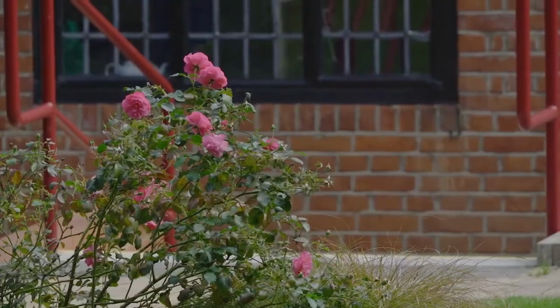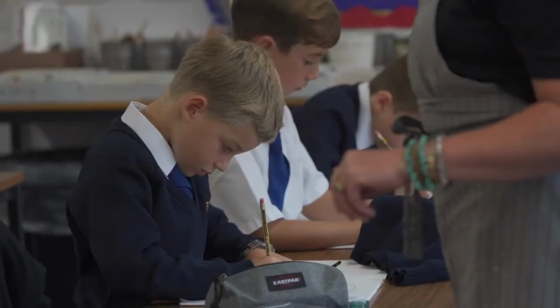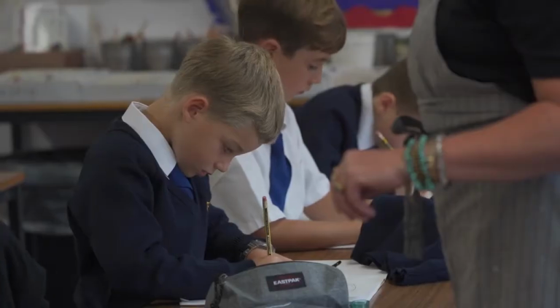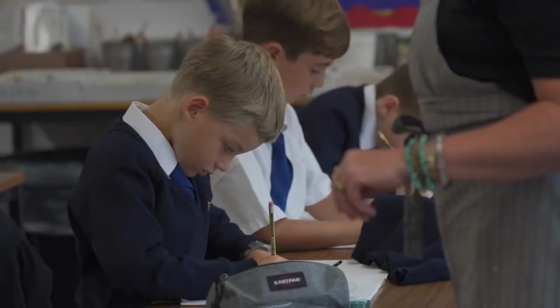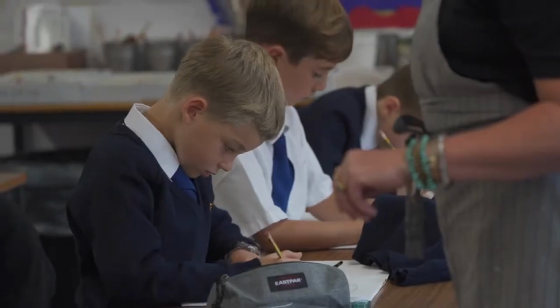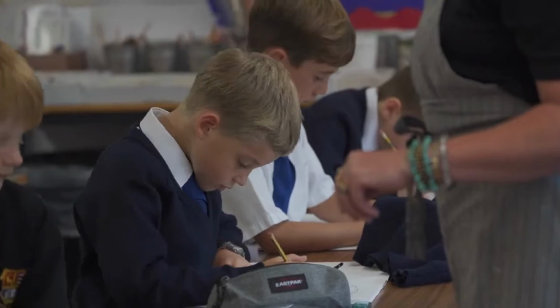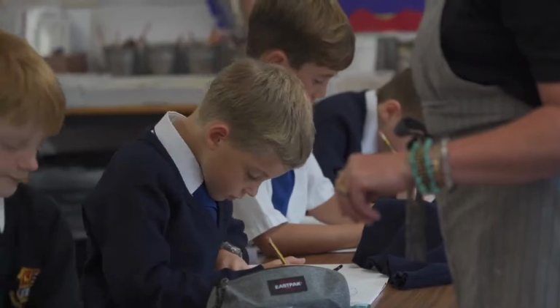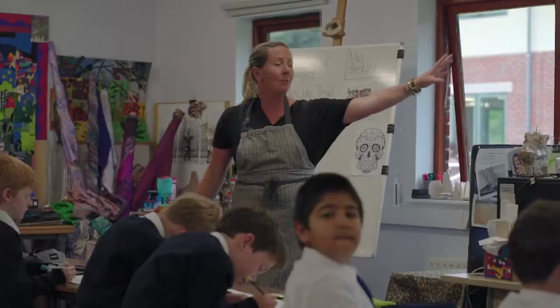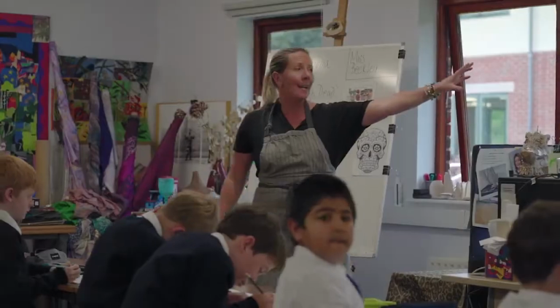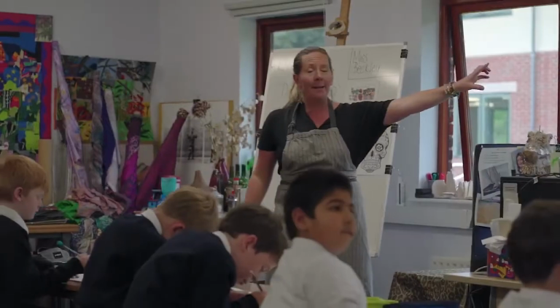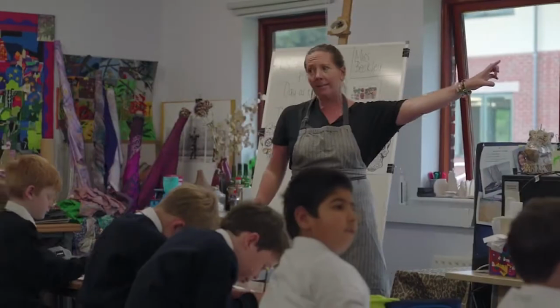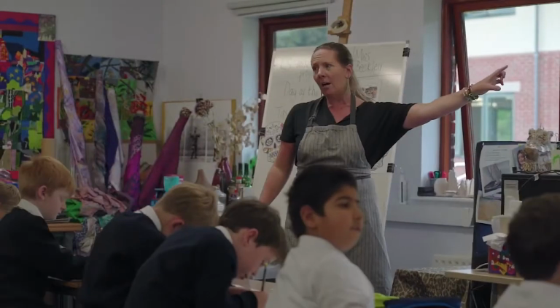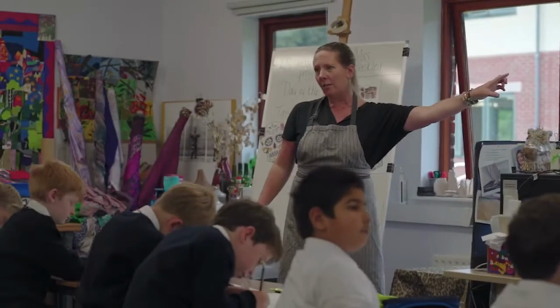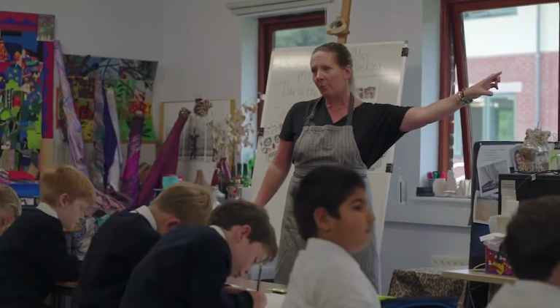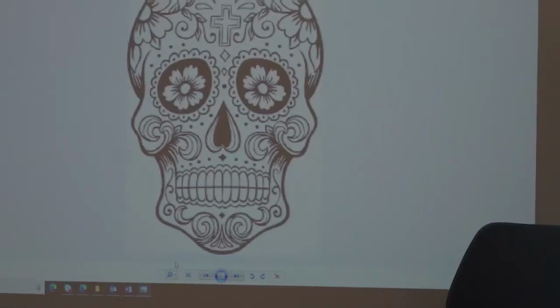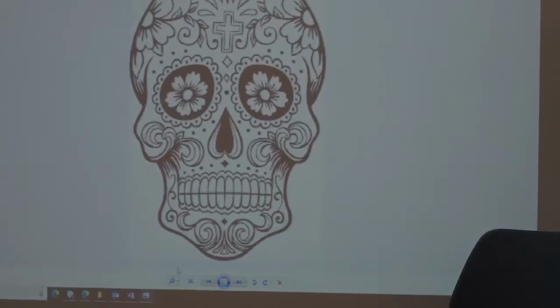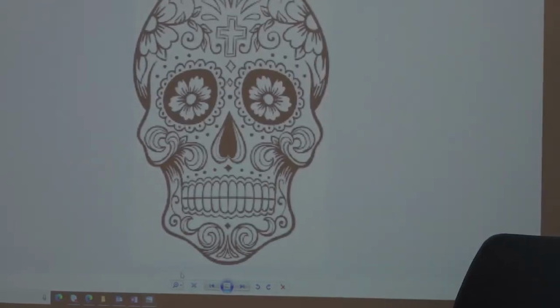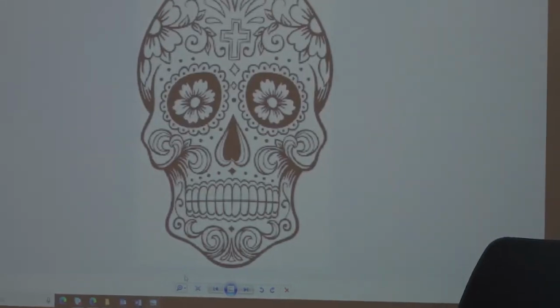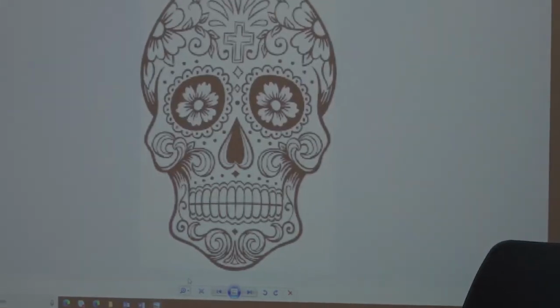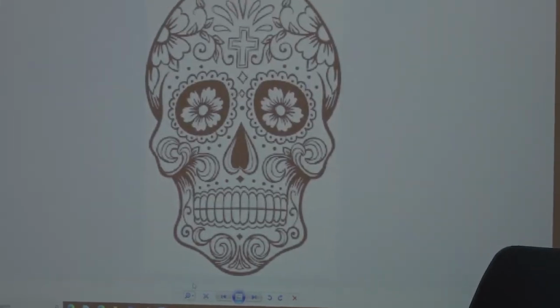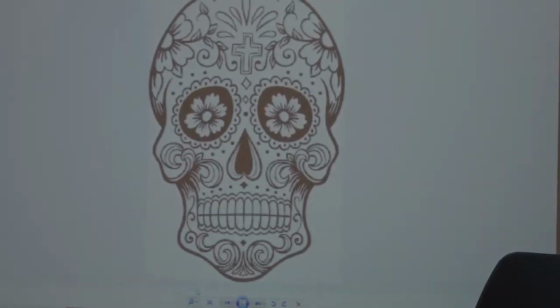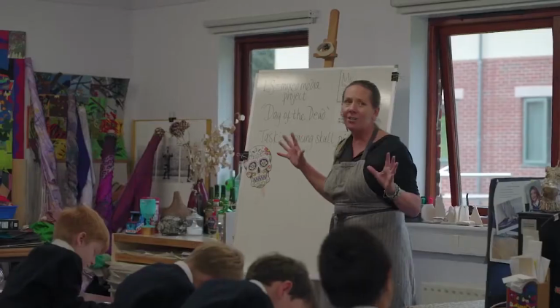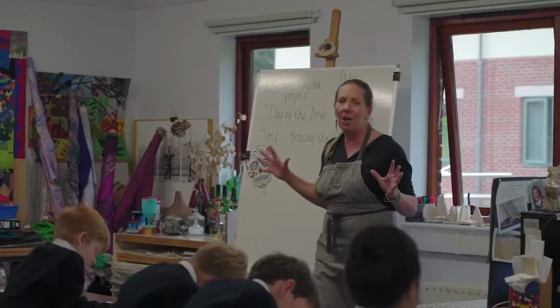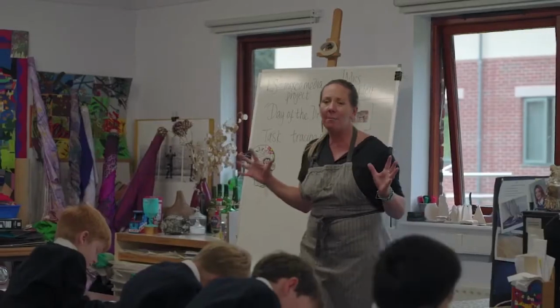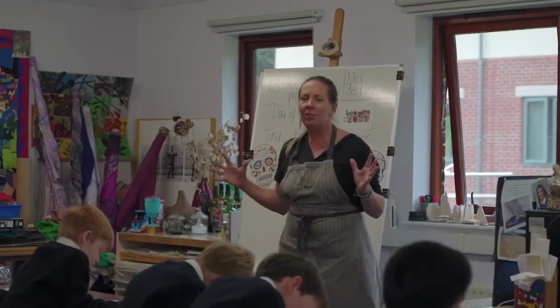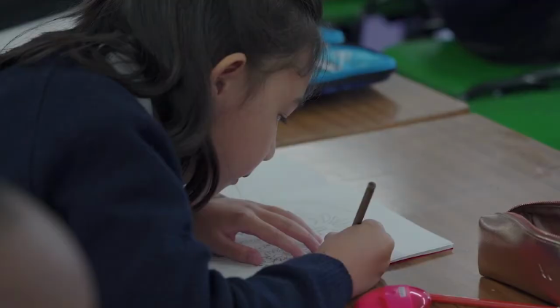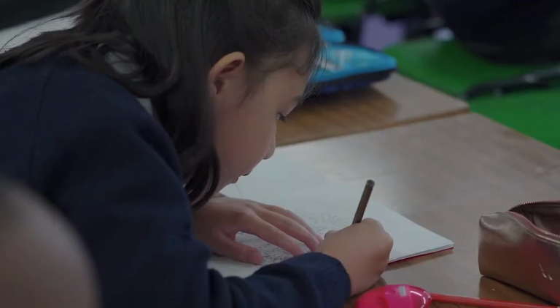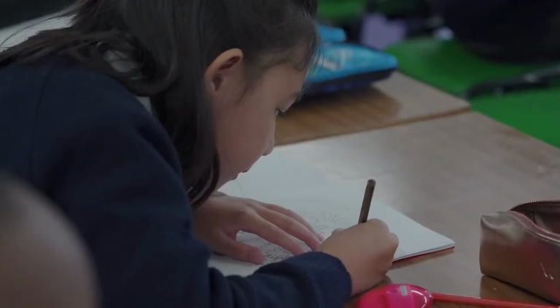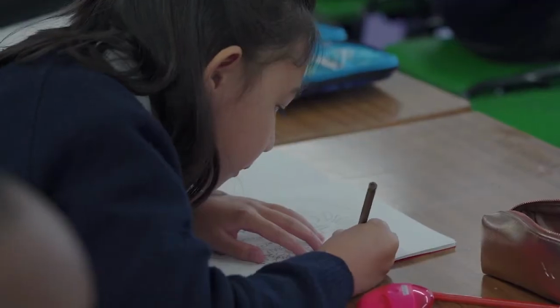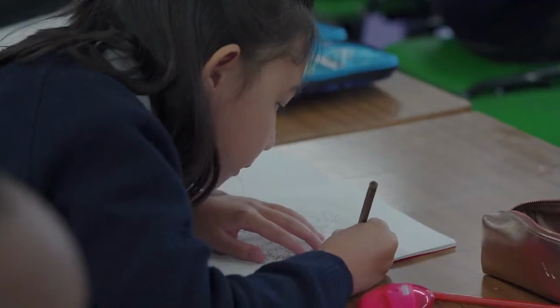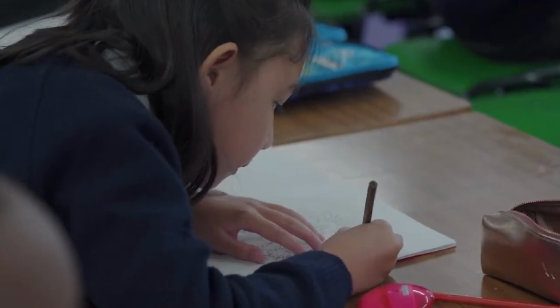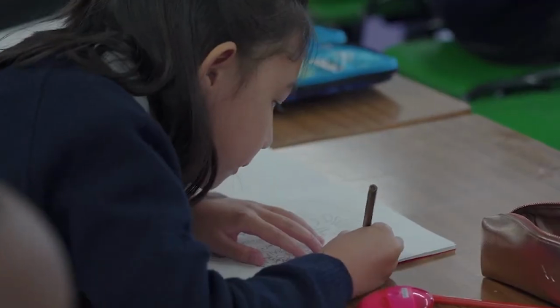You can check the great big skull on the whiteboard — there is so much detail on the skull.